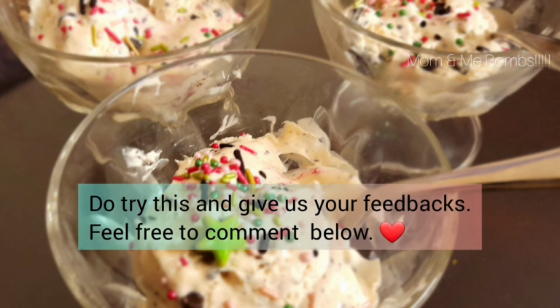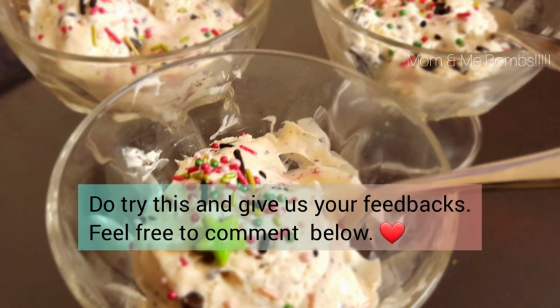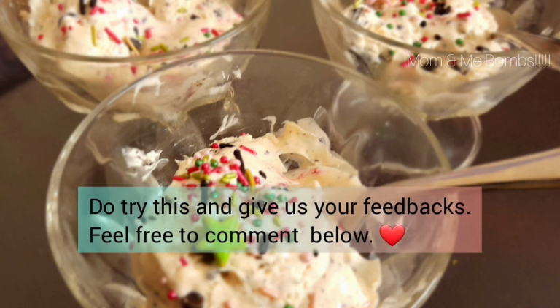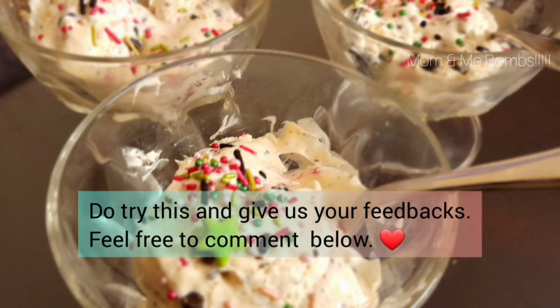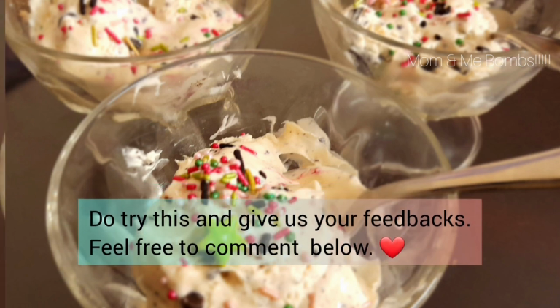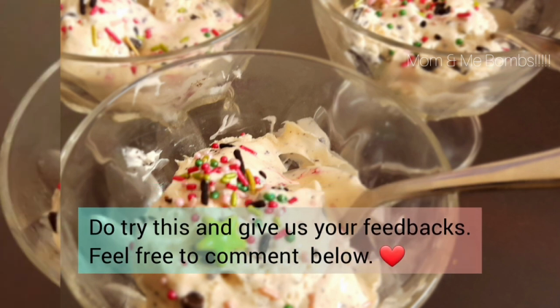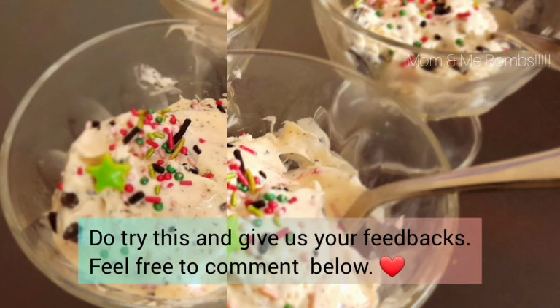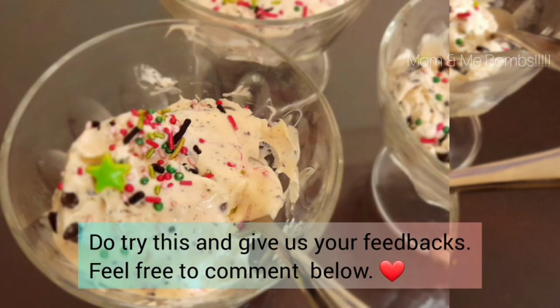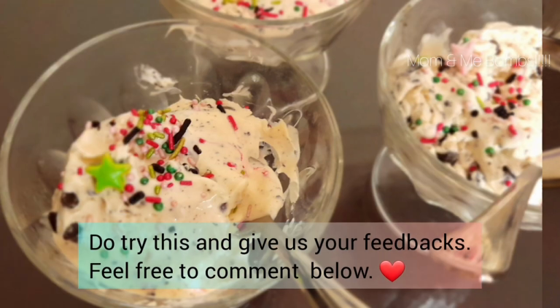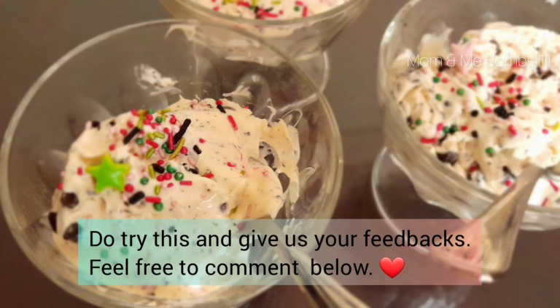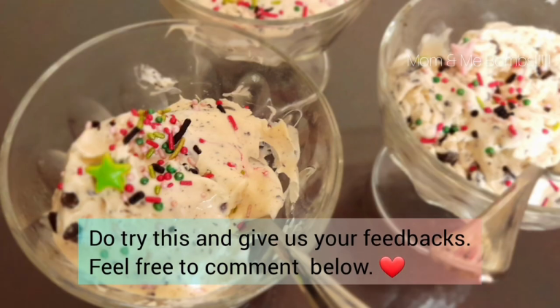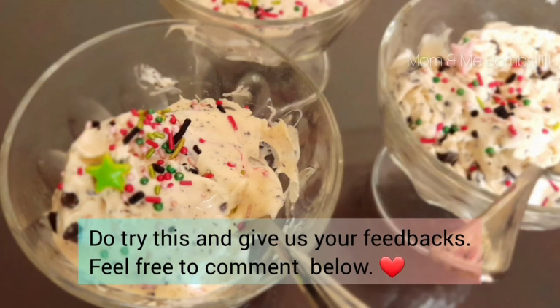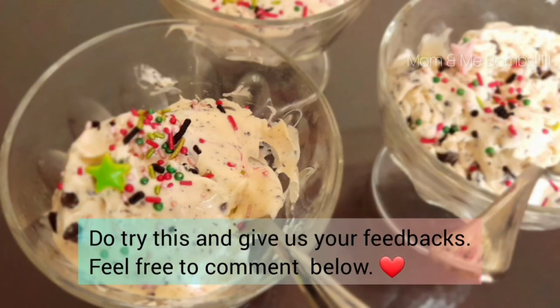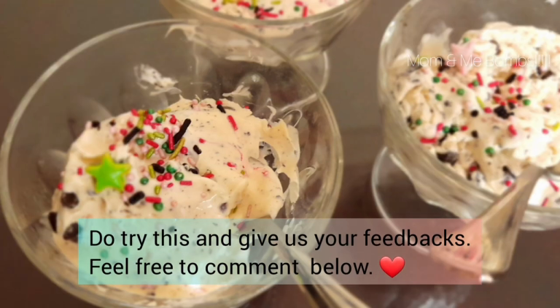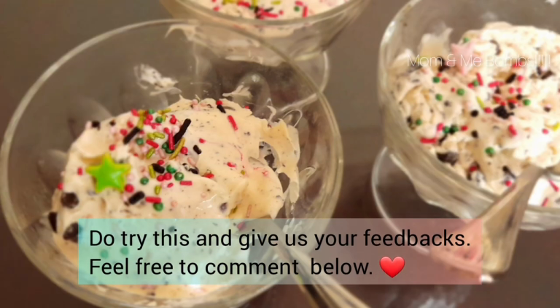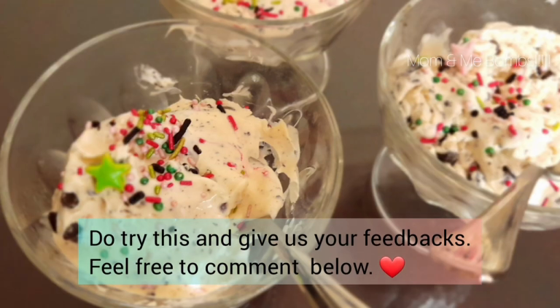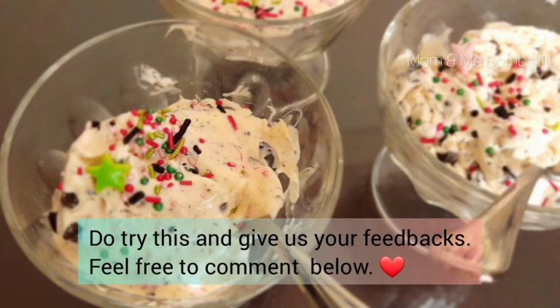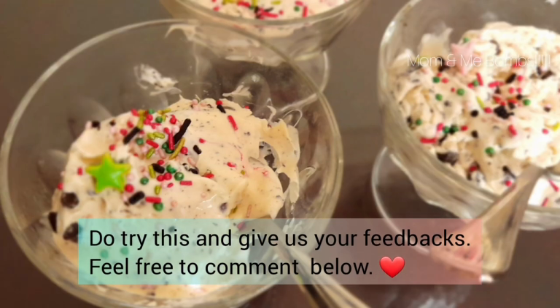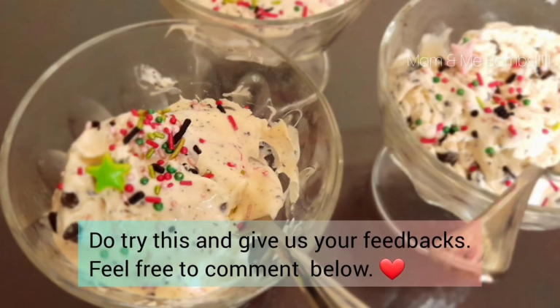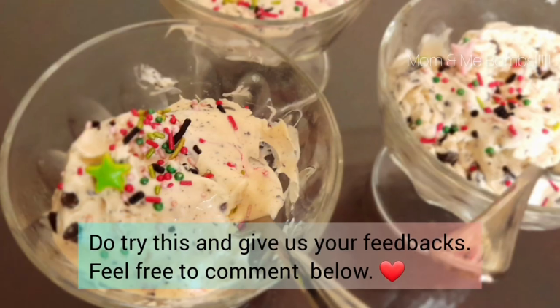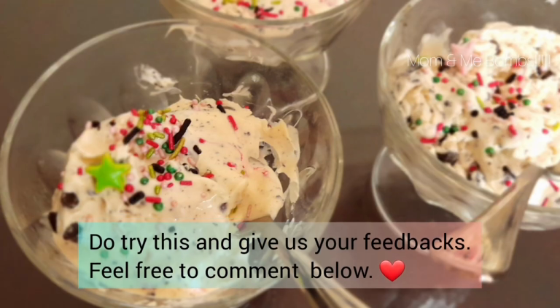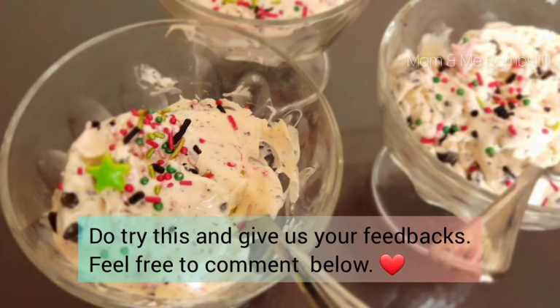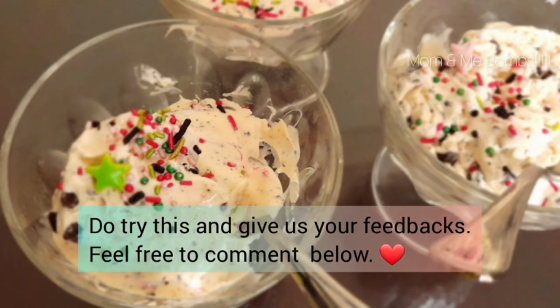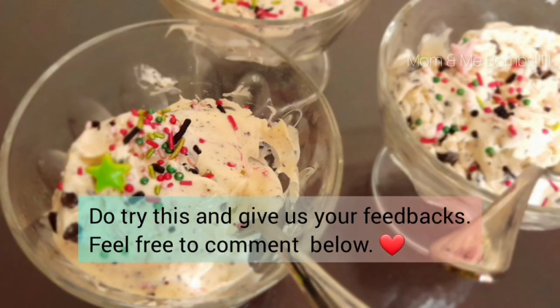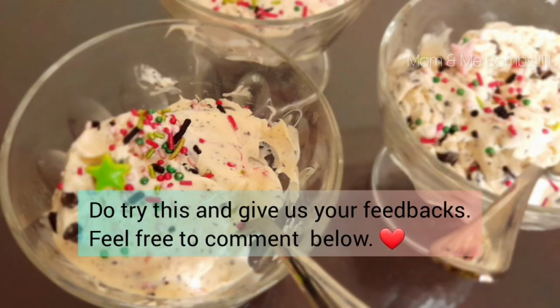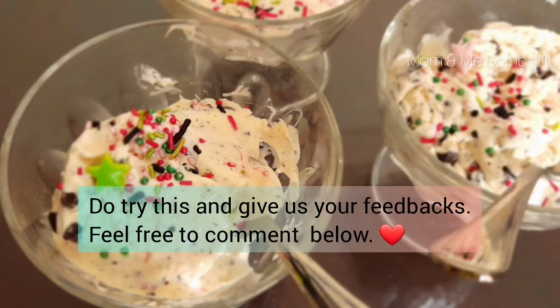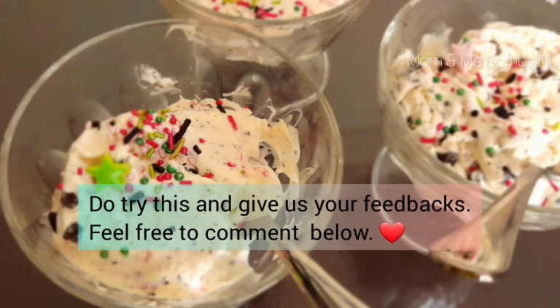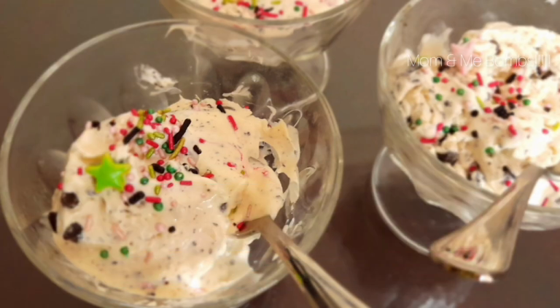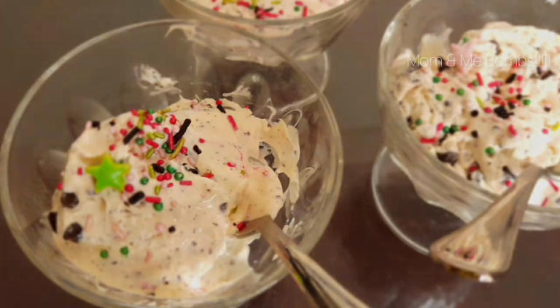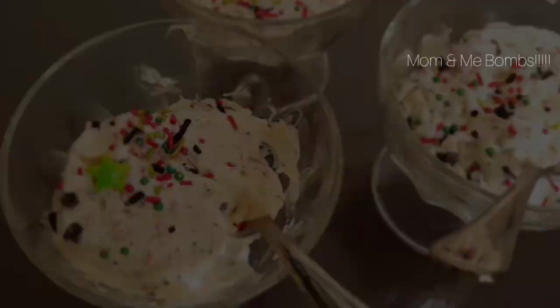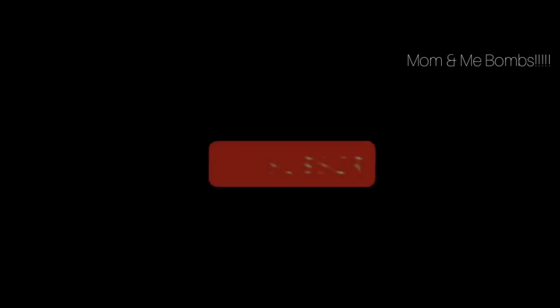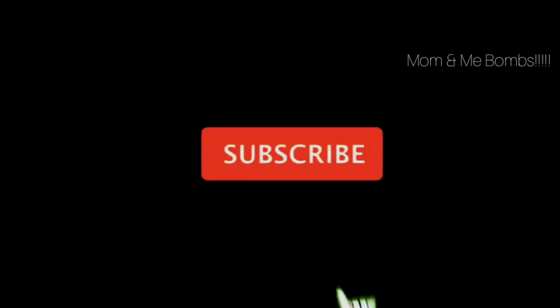Do try our recipe and give us your feedback. Feel free to comment below. Thank you.